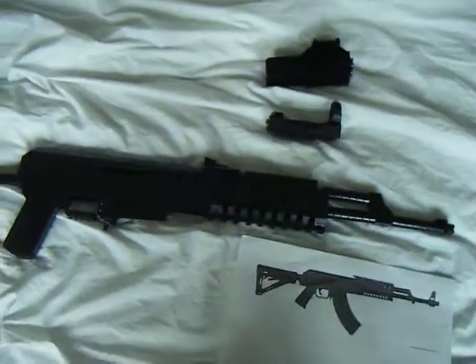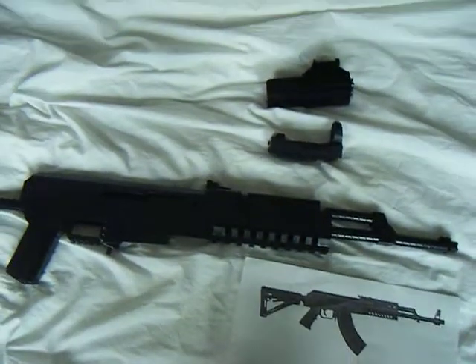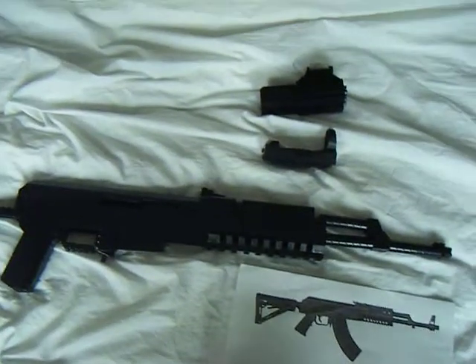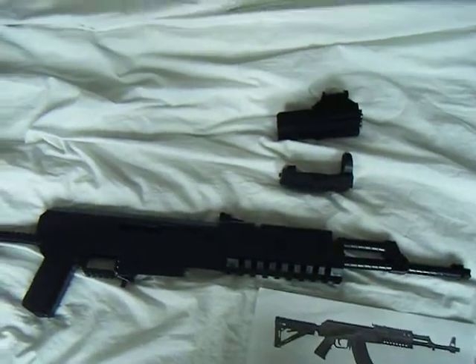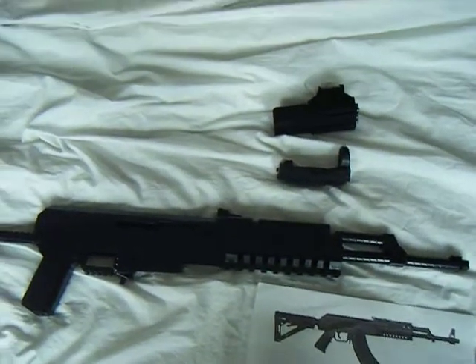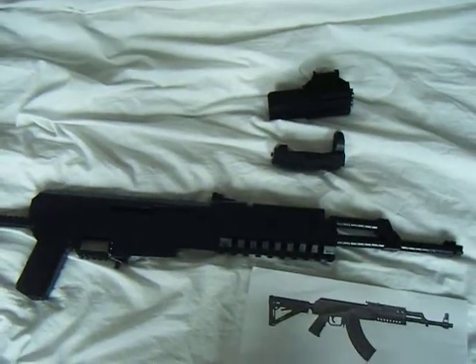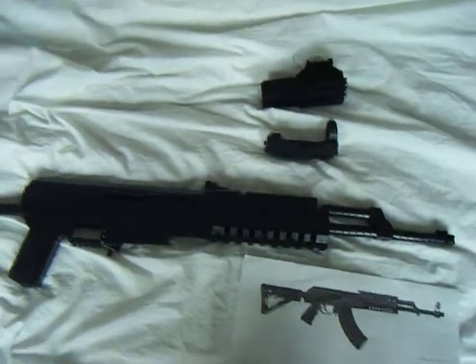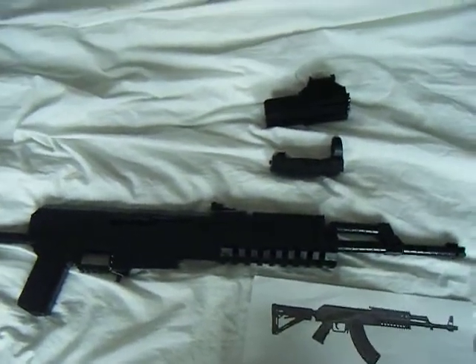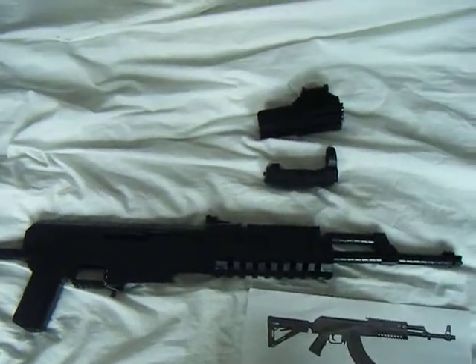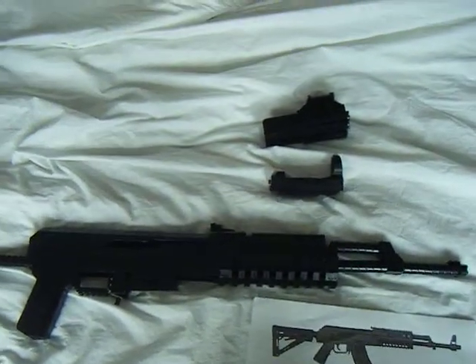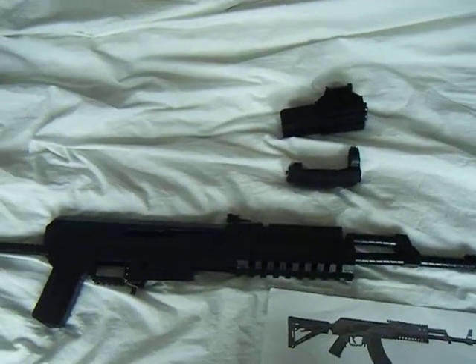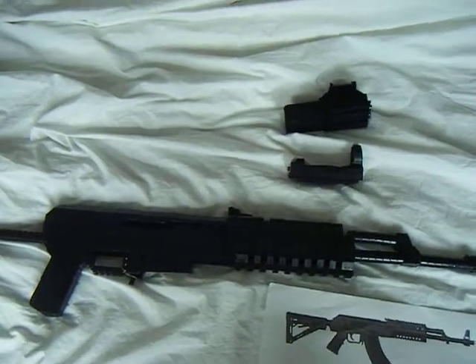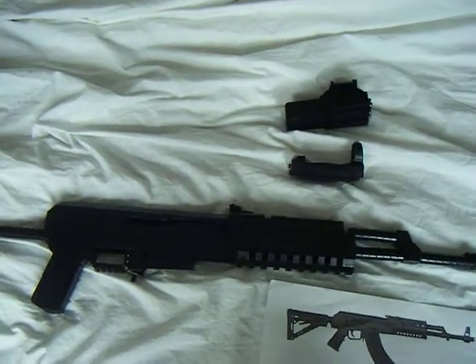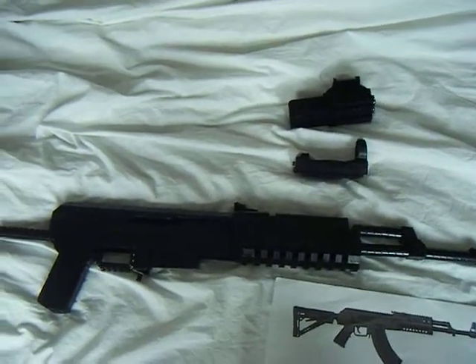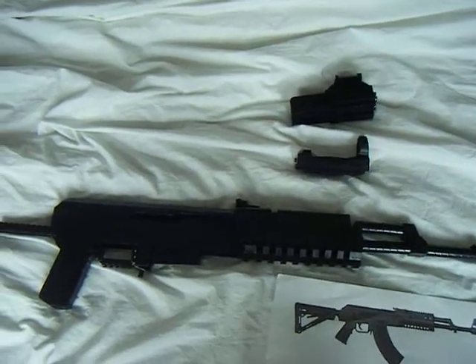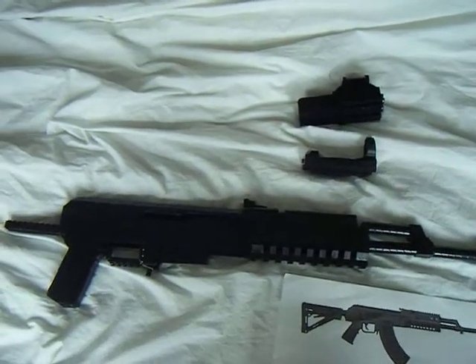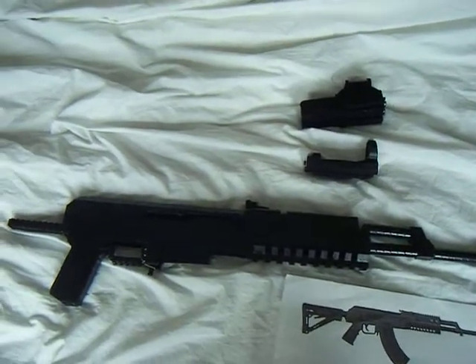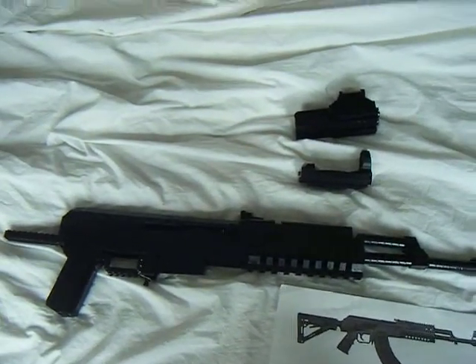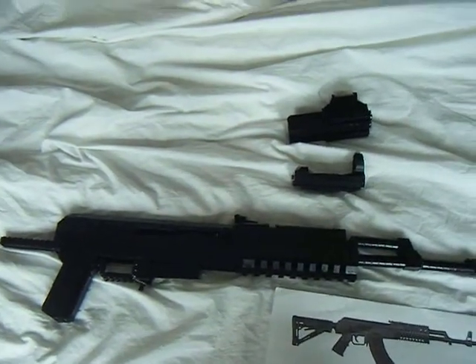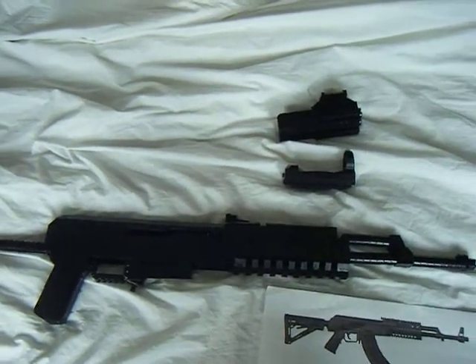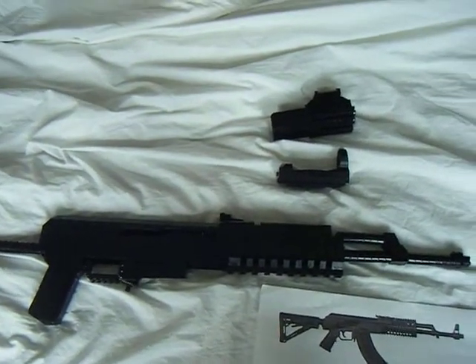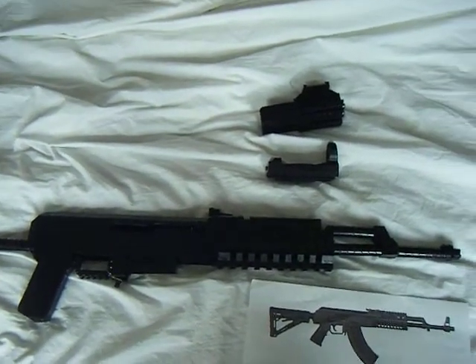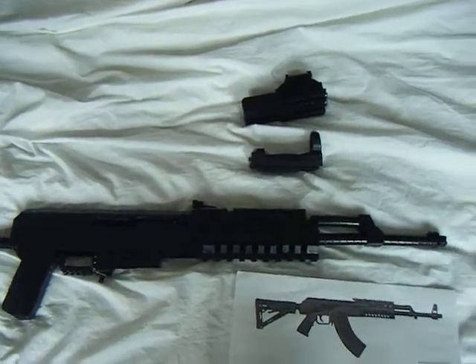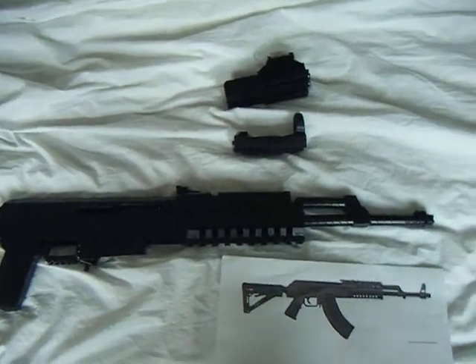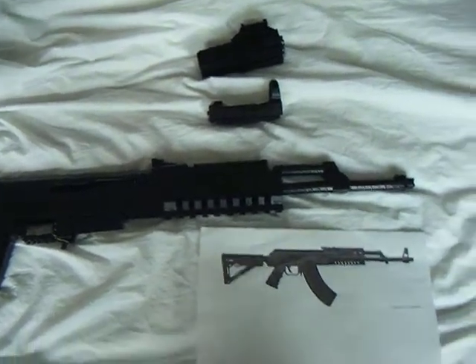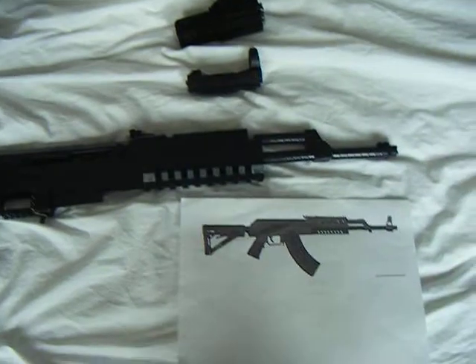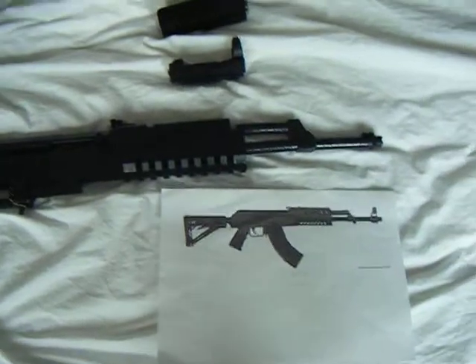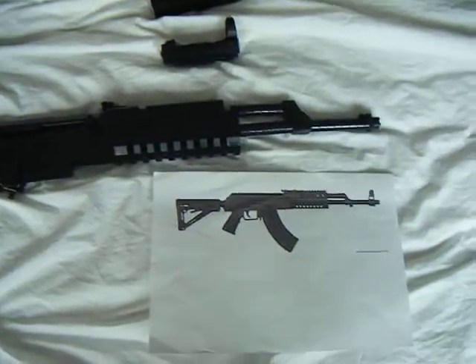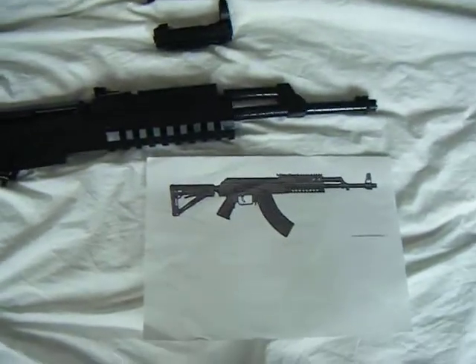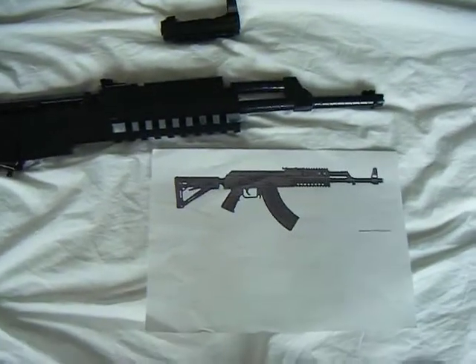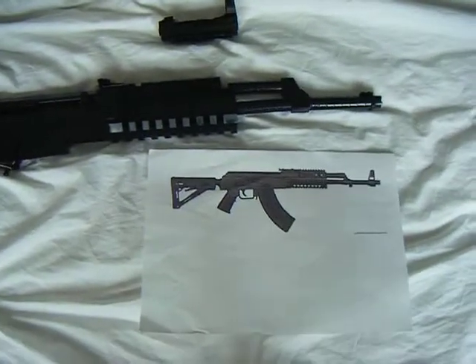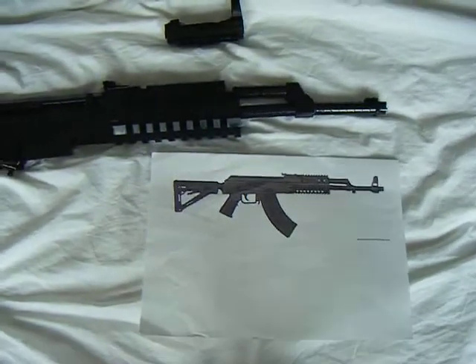Hi guys, MarcoP Replicas here. I'll be building an AK-47.